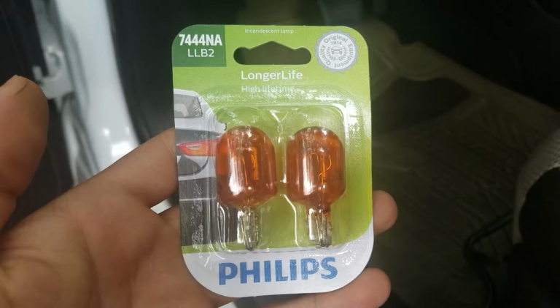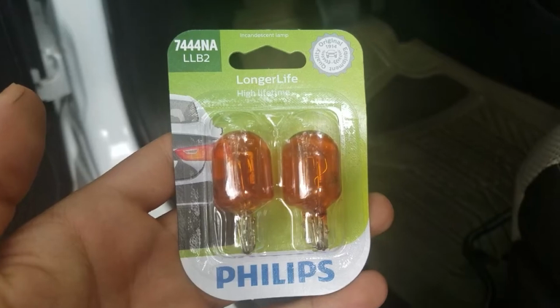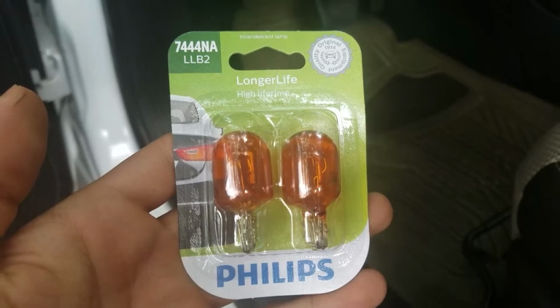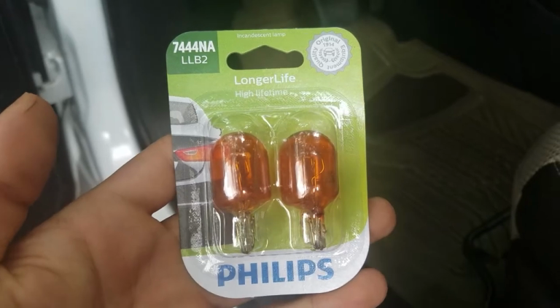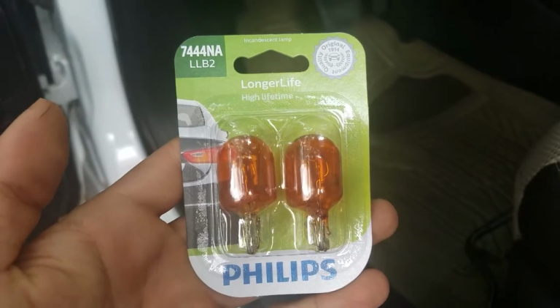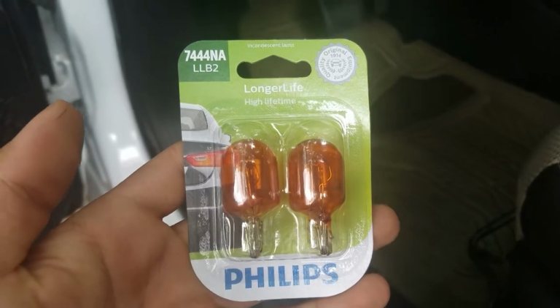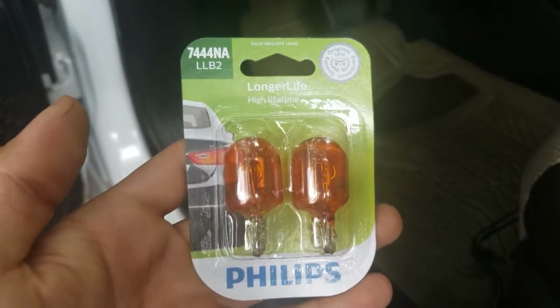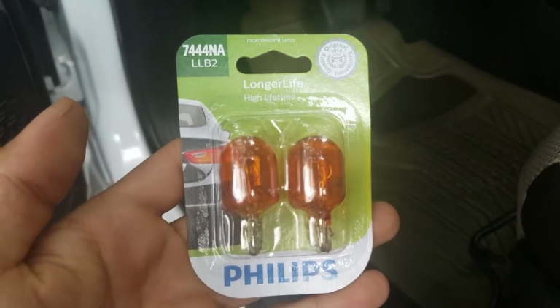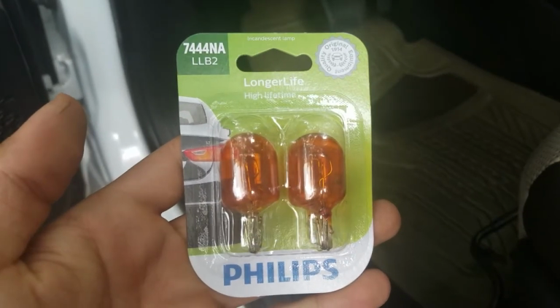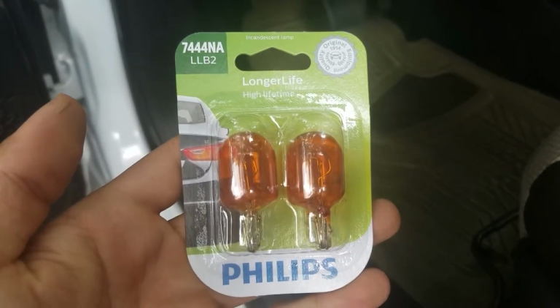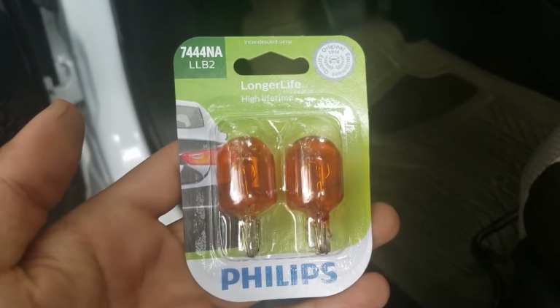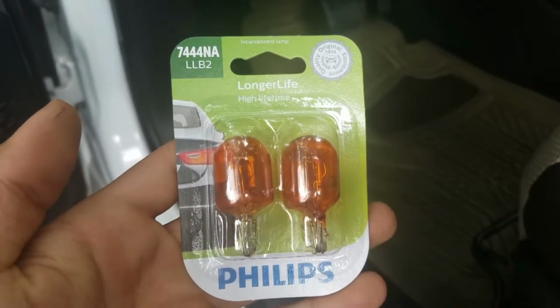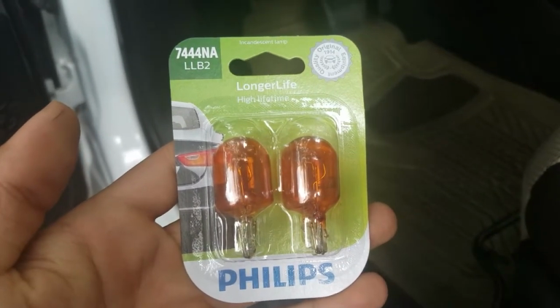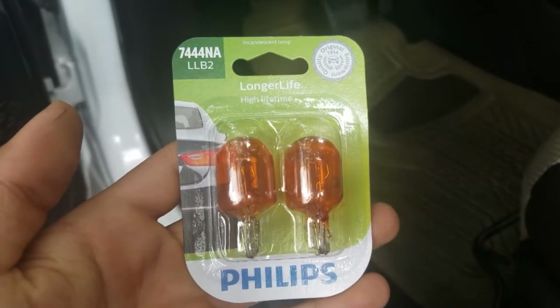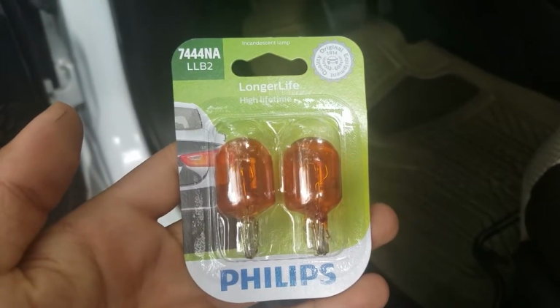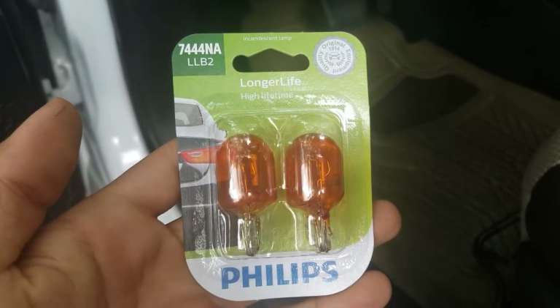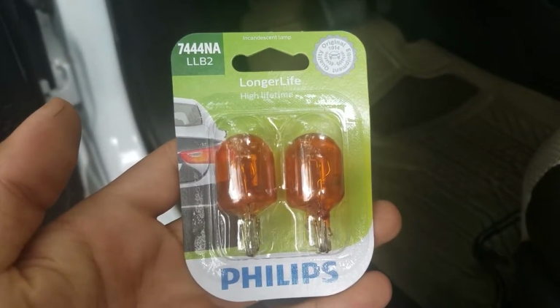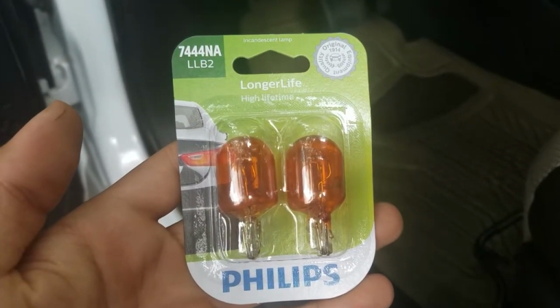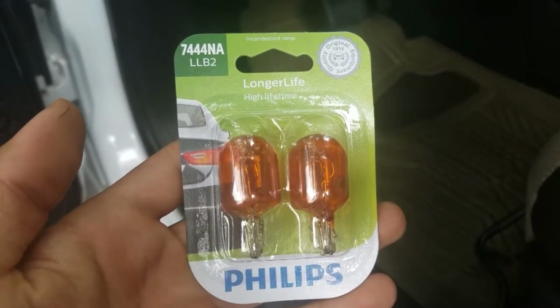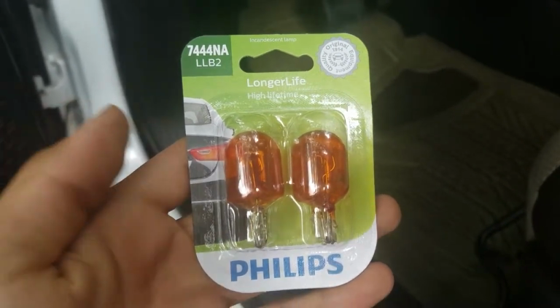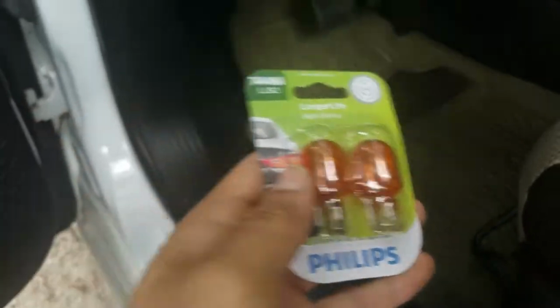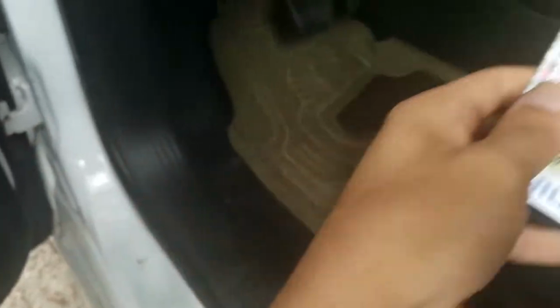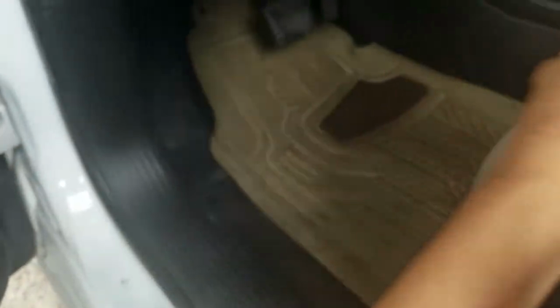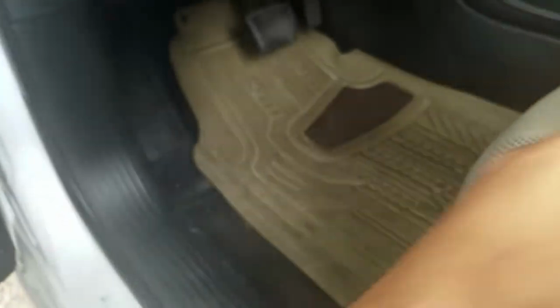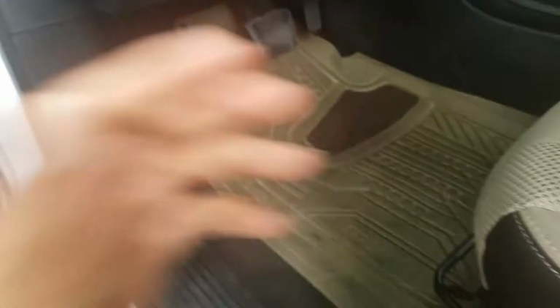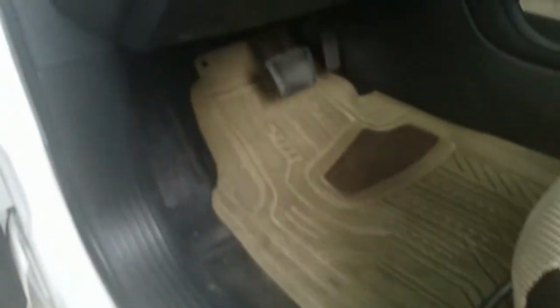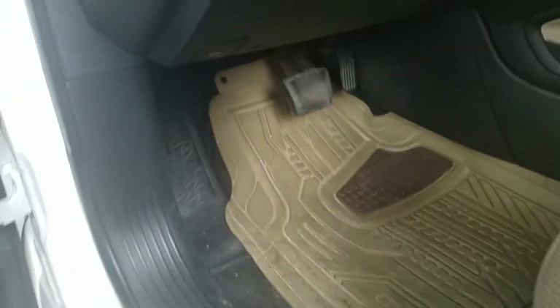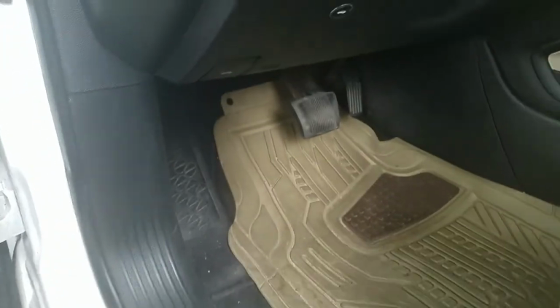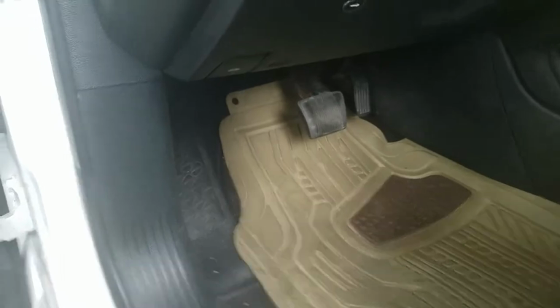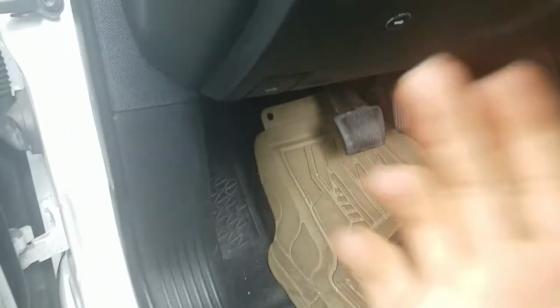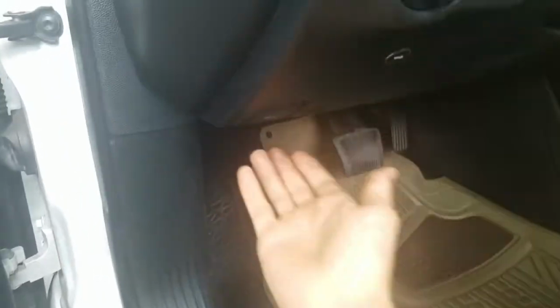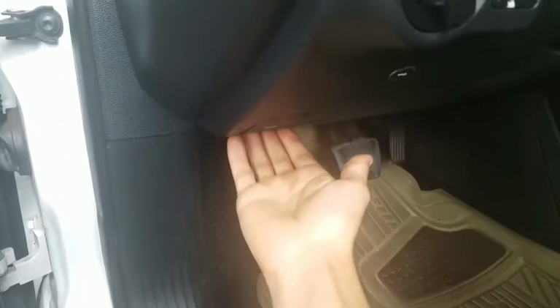These are the bulbs you're going to need. I'll have these linked in the description. Let's begin by popping the hood.